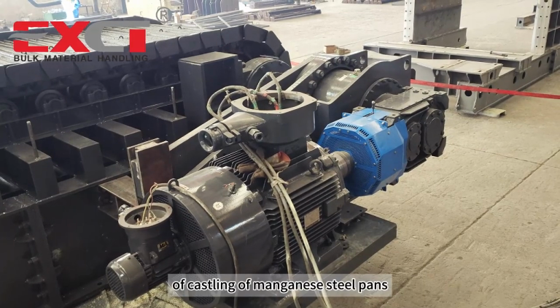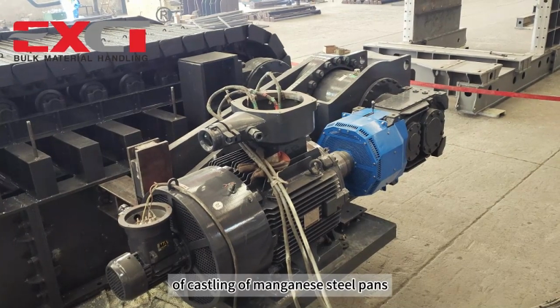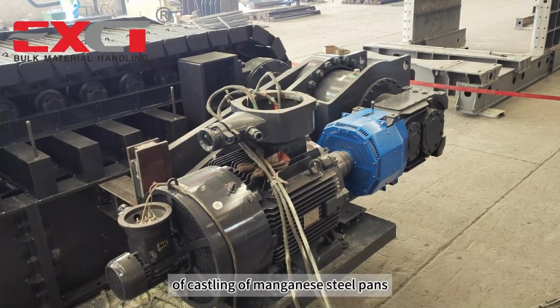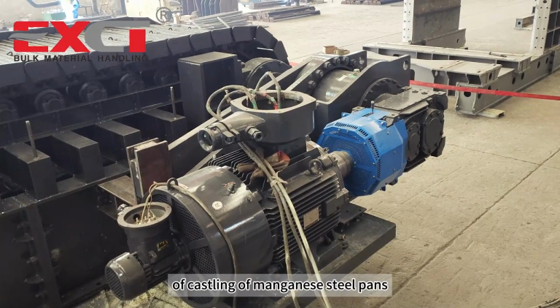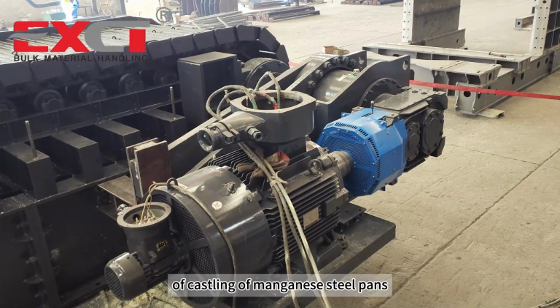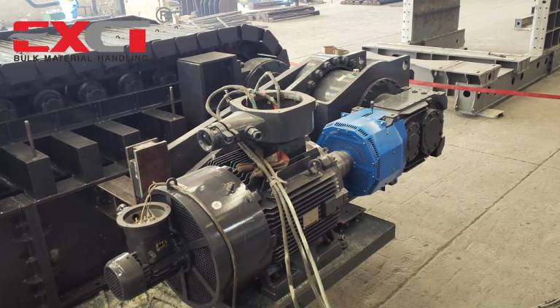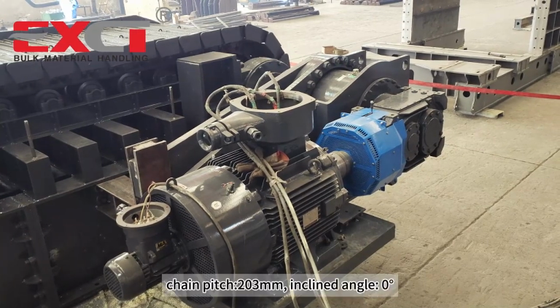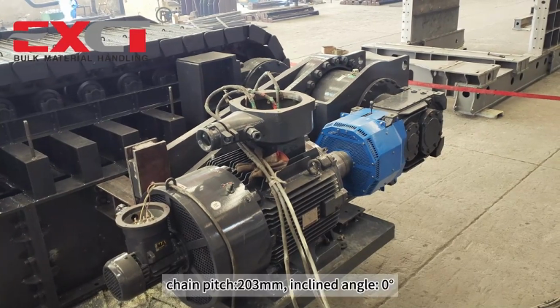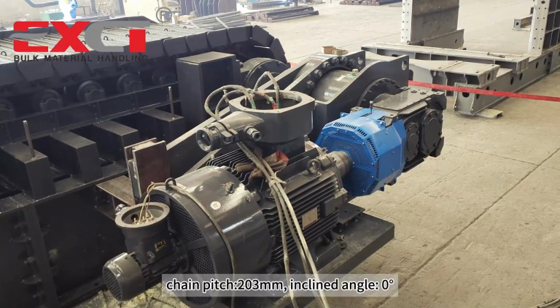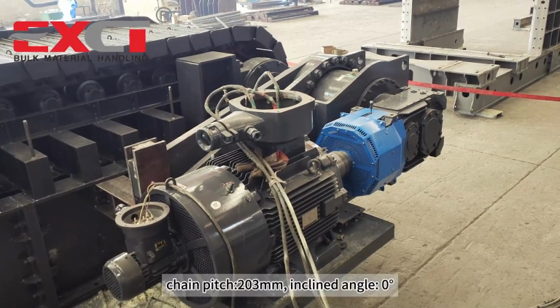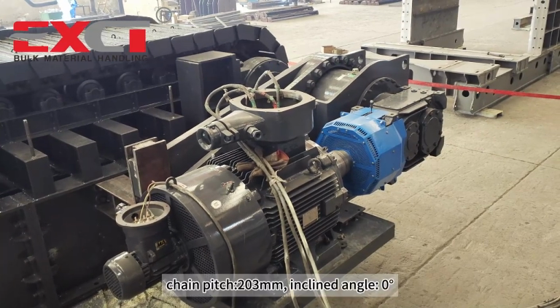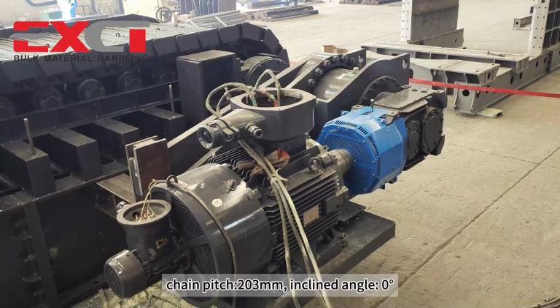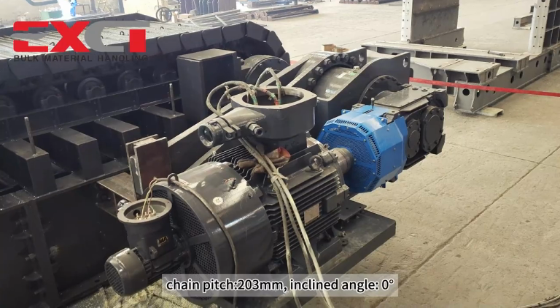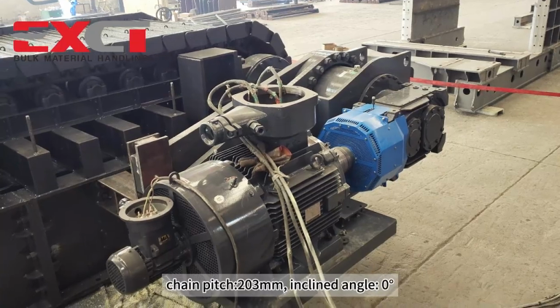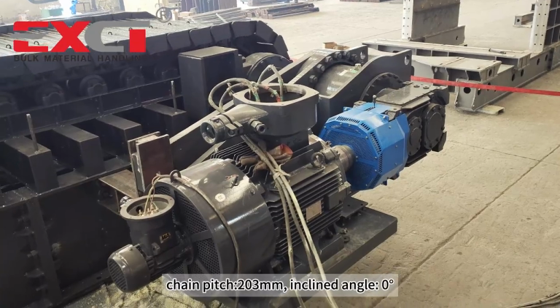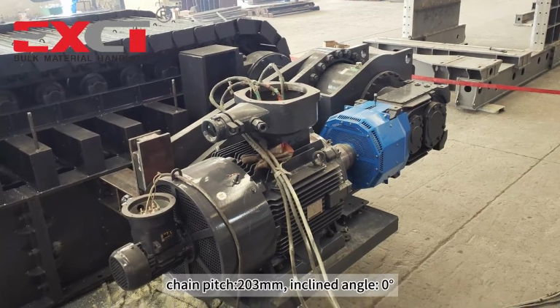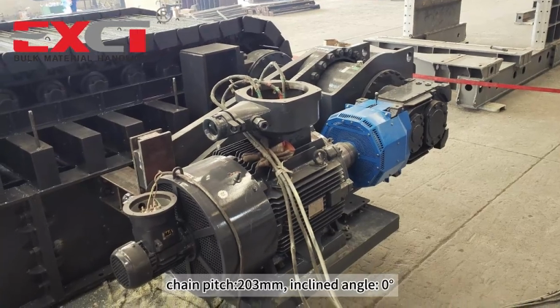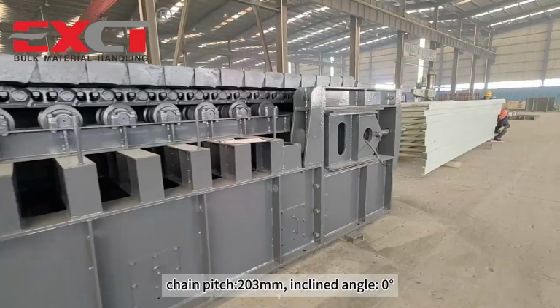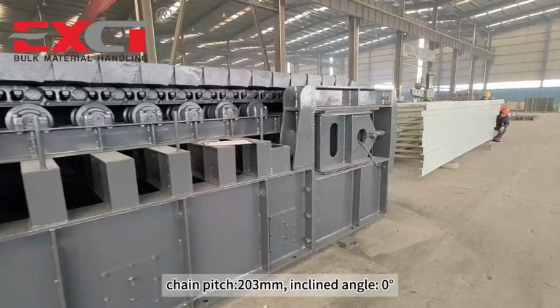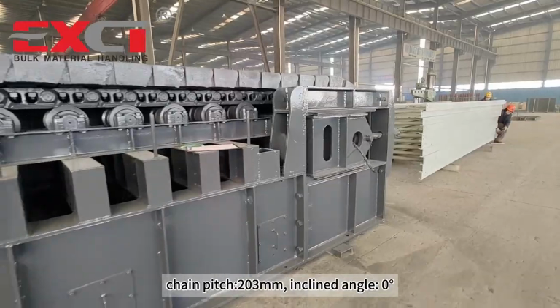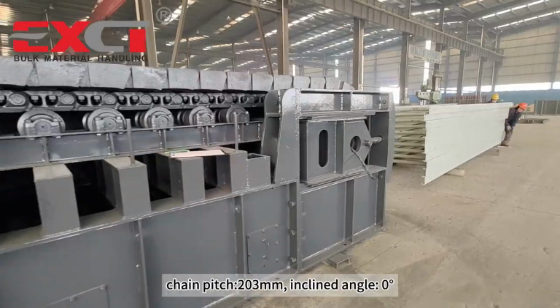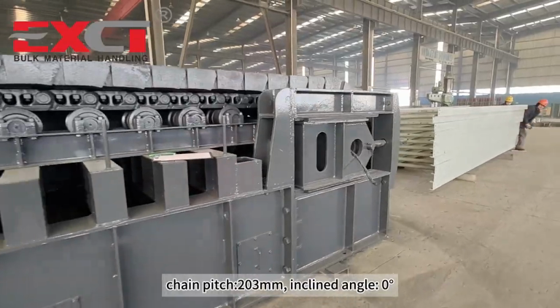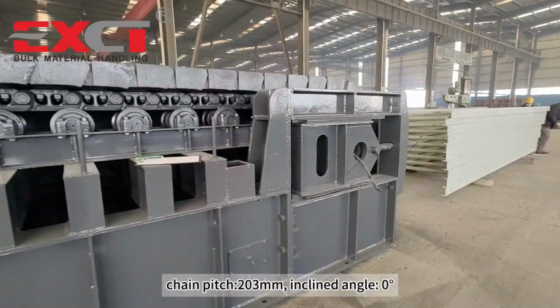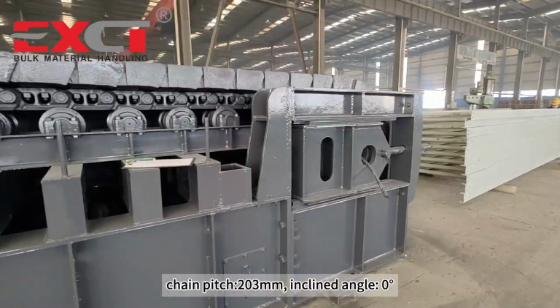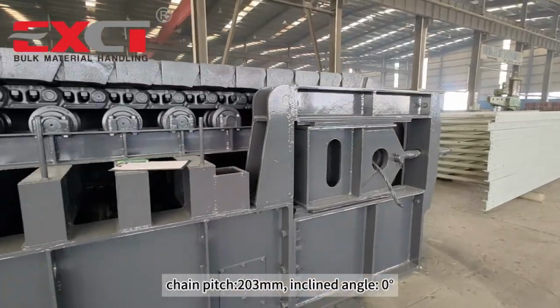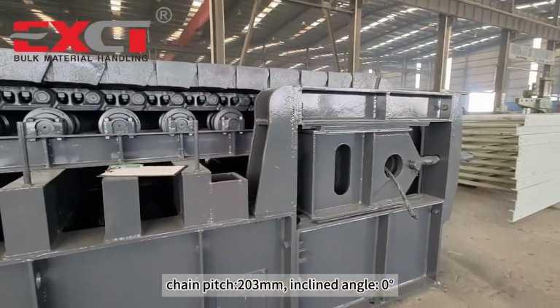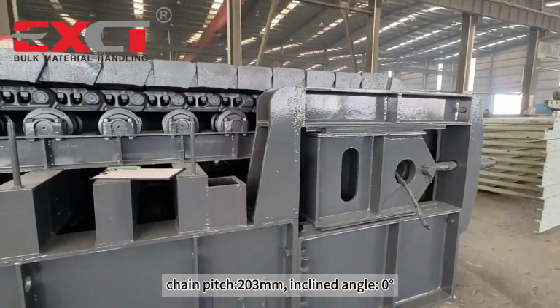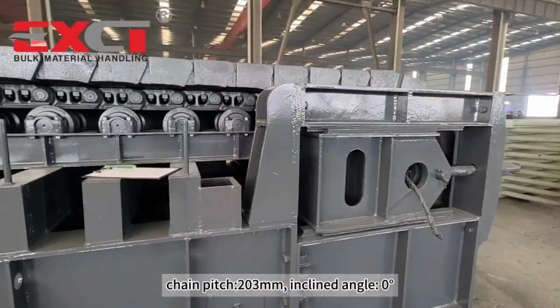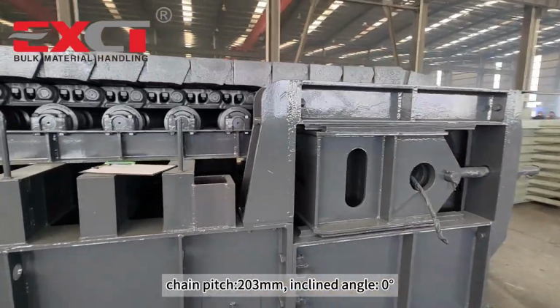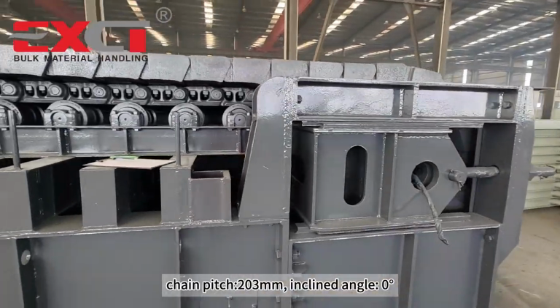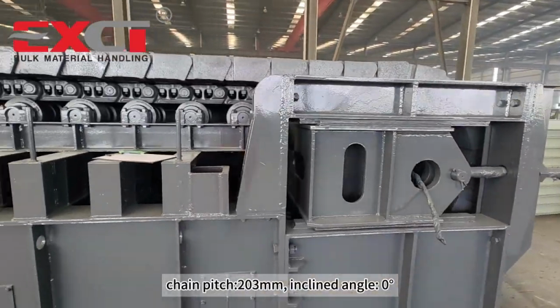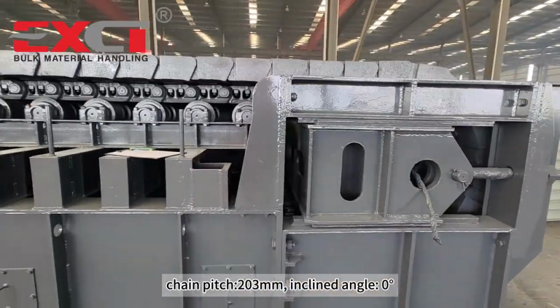Chain pitch: 203 mm. Inclined angle: 0 degrees.